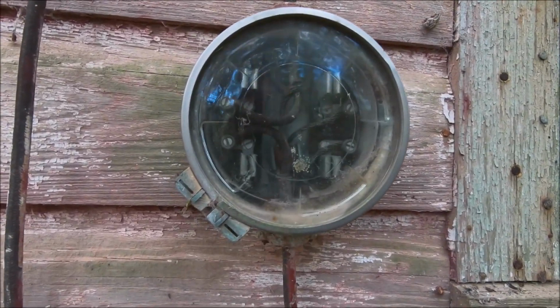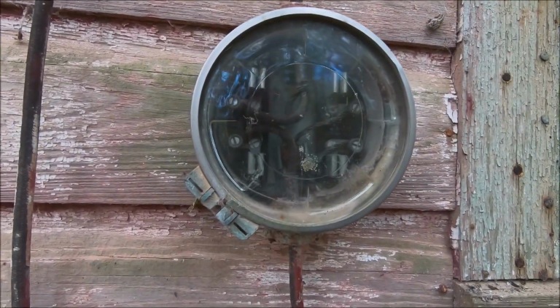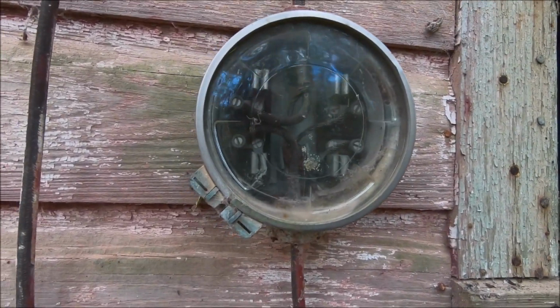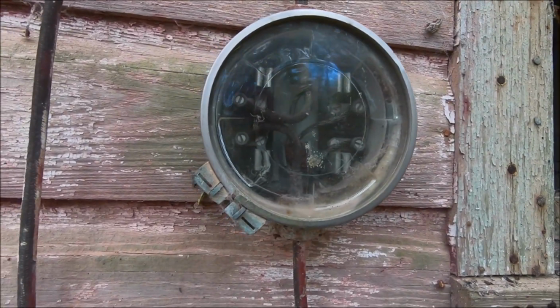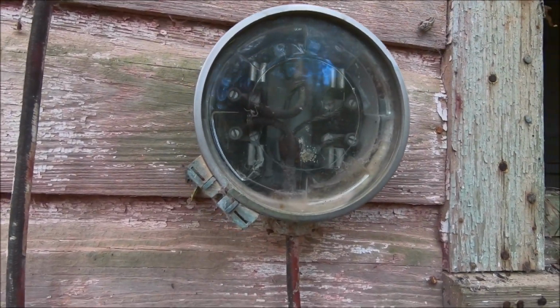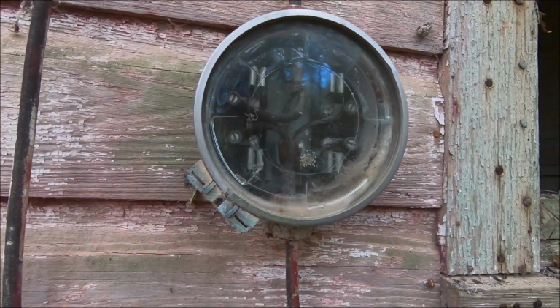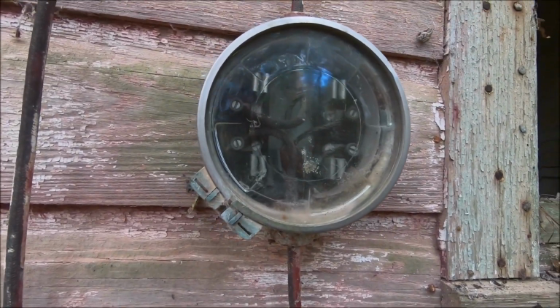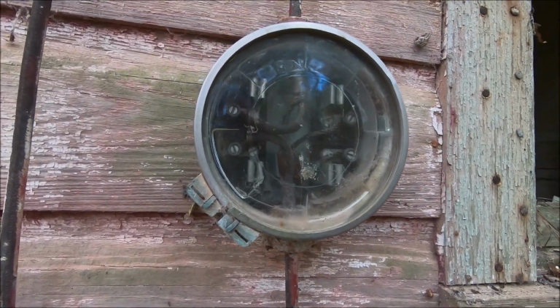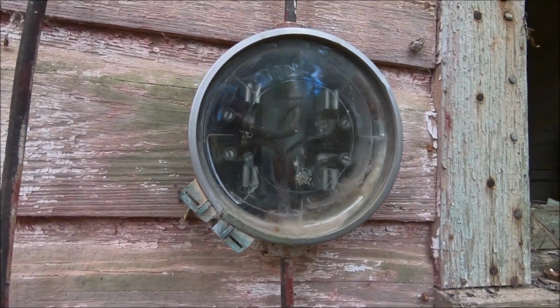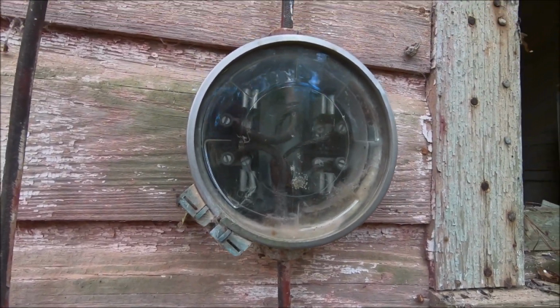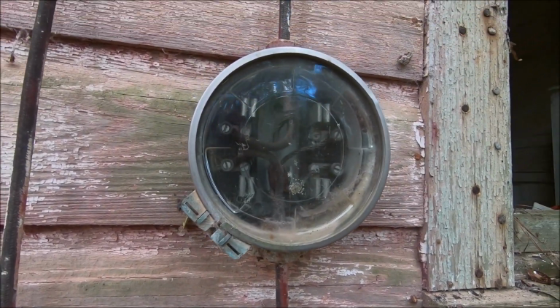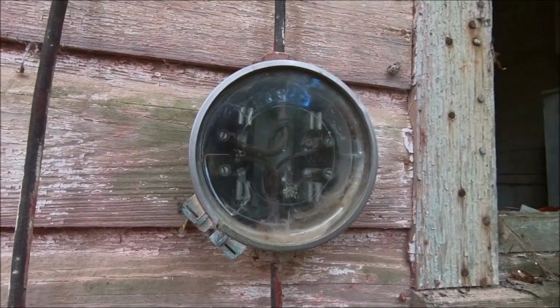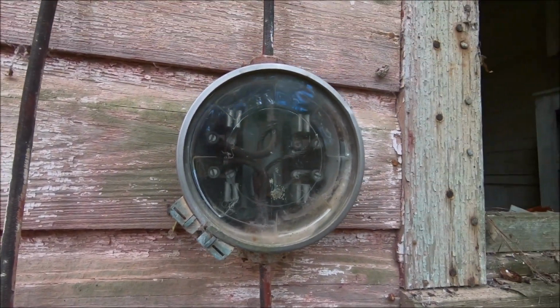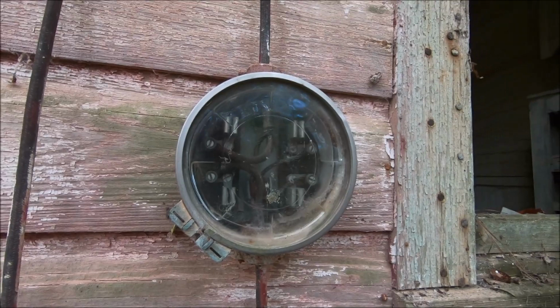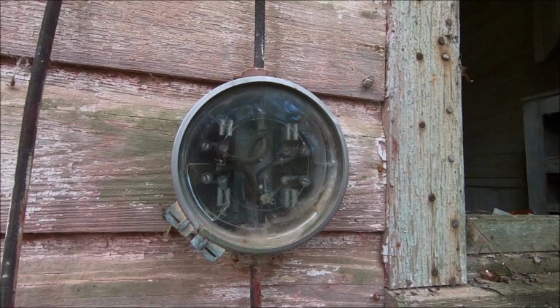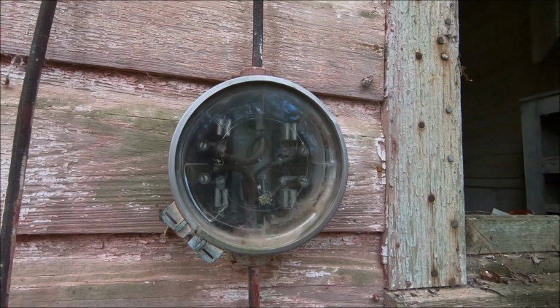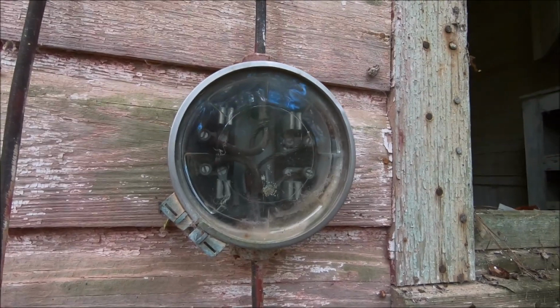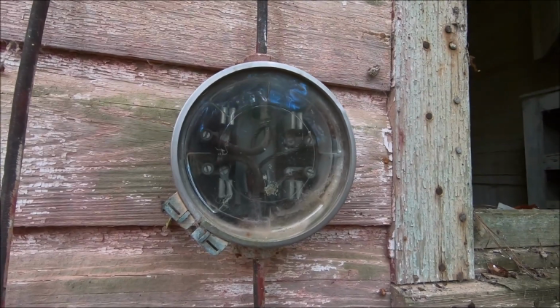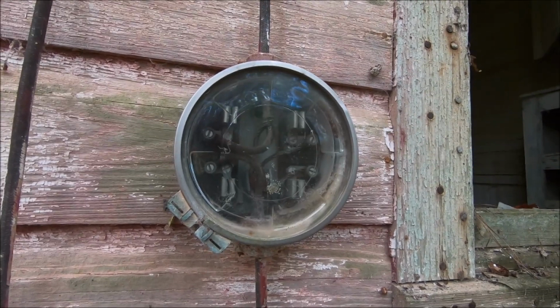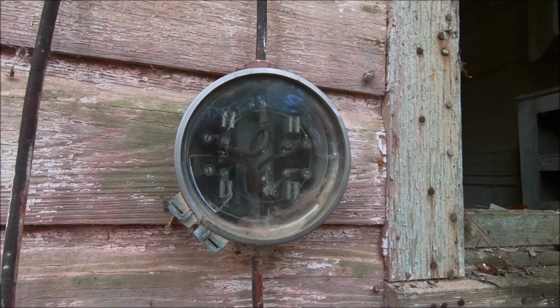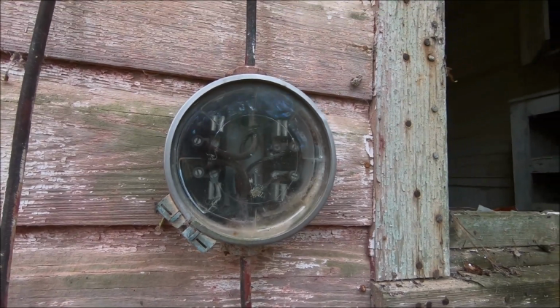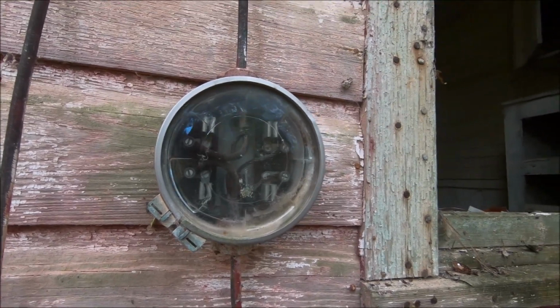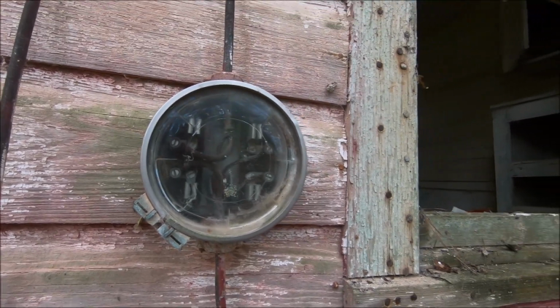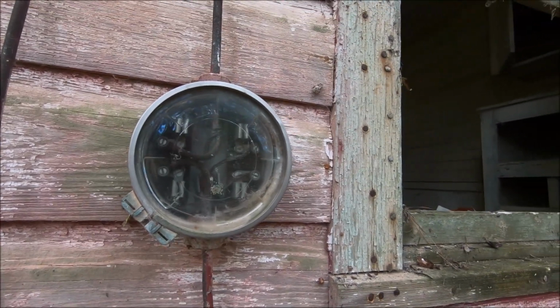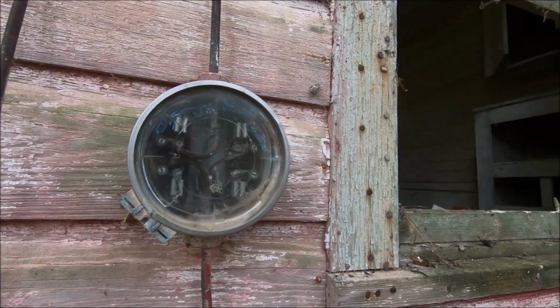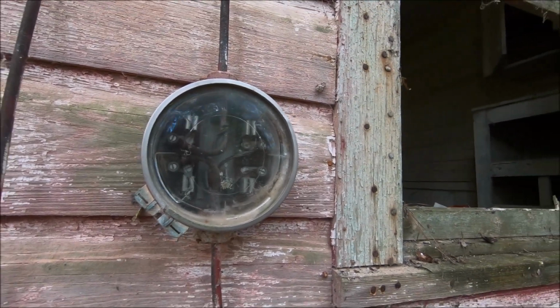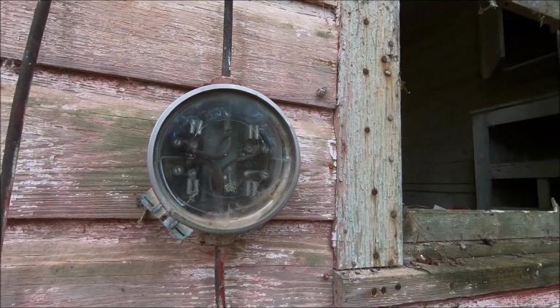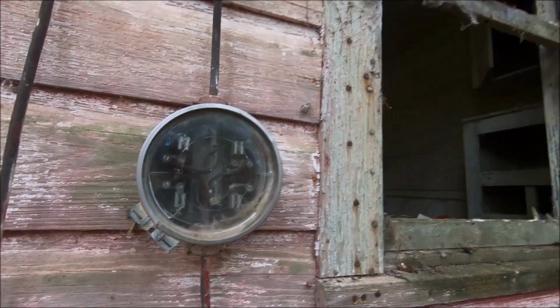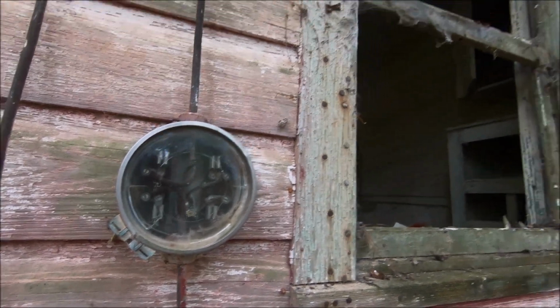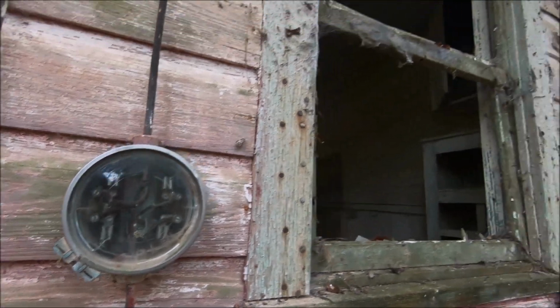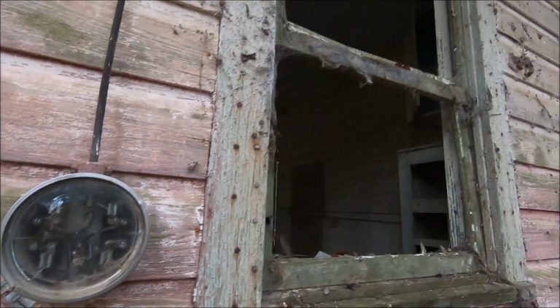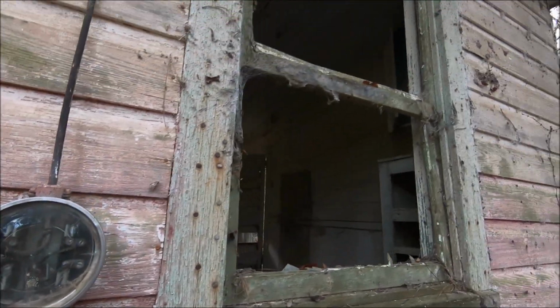I wonder how they could tell by that. Any electricians out there — how much electricity have you used?